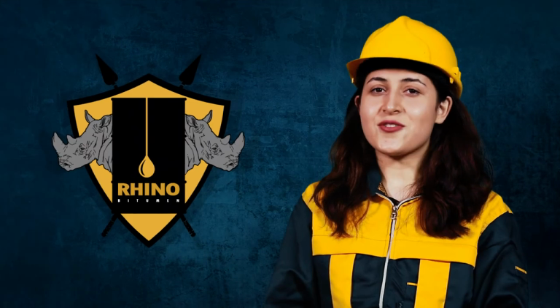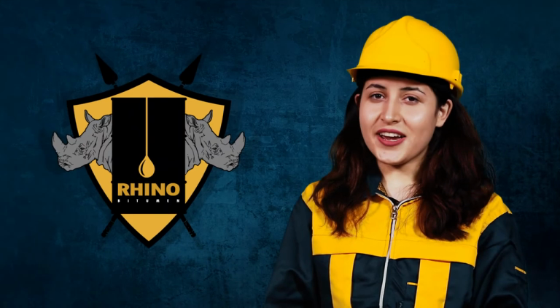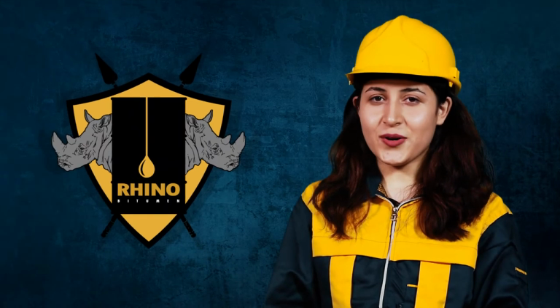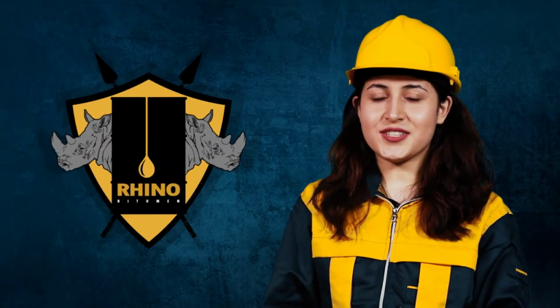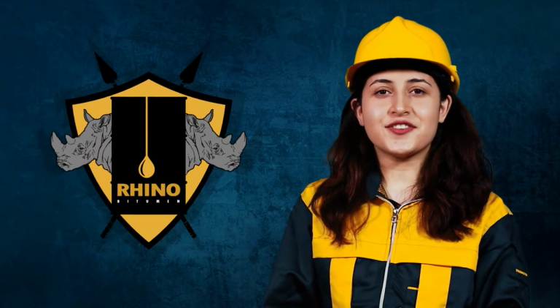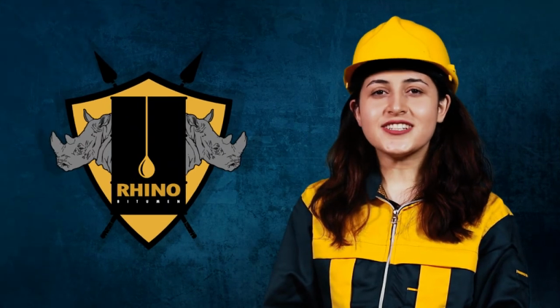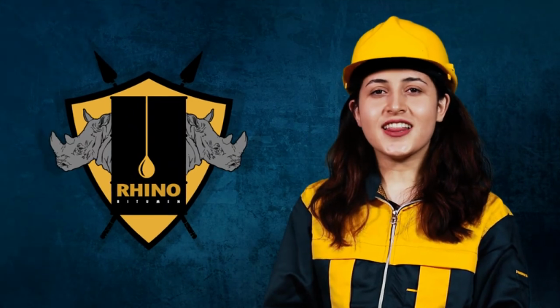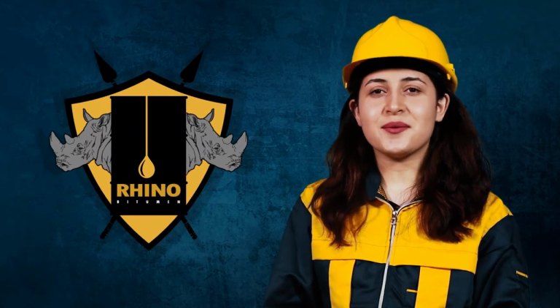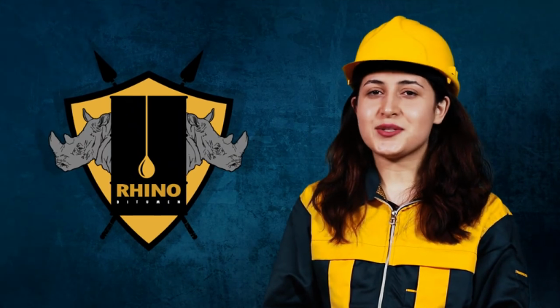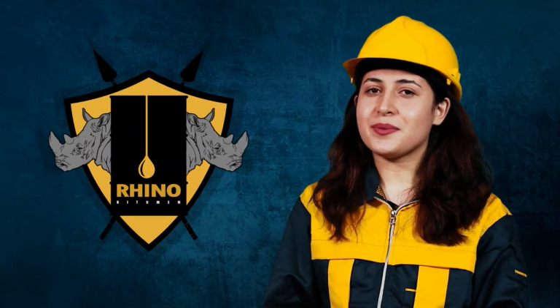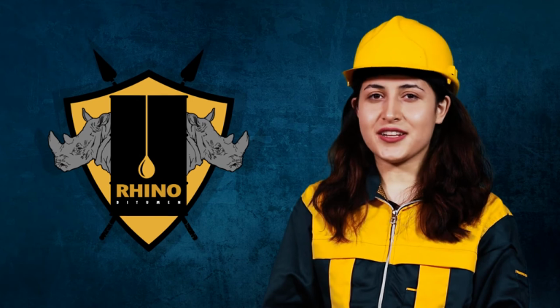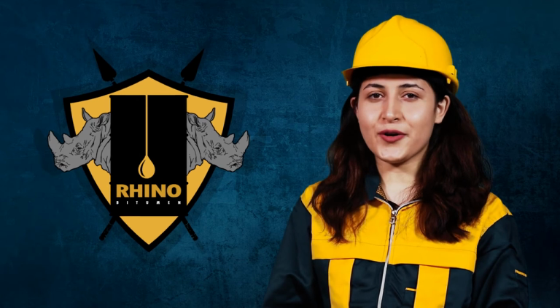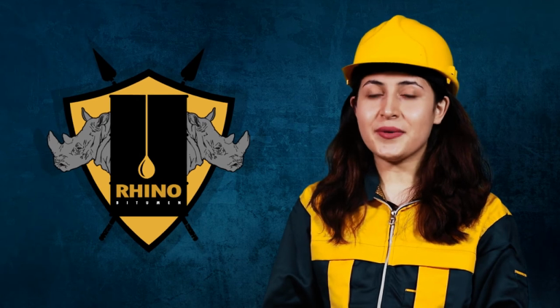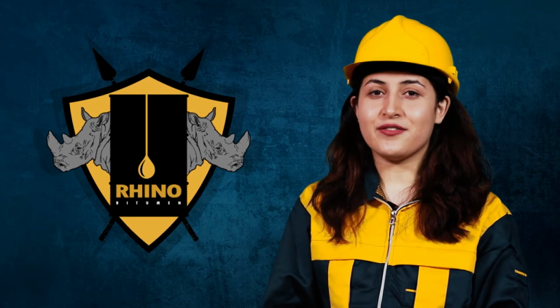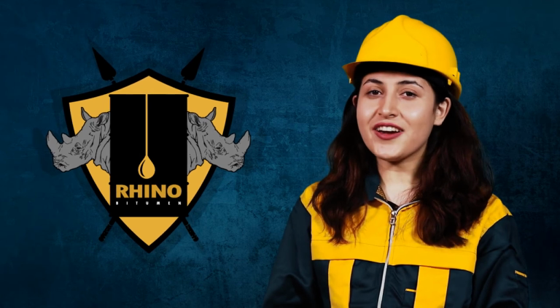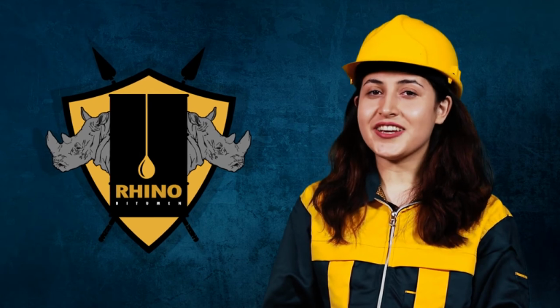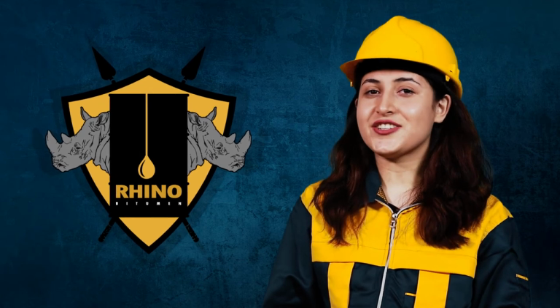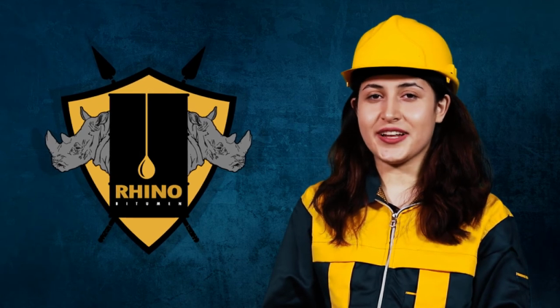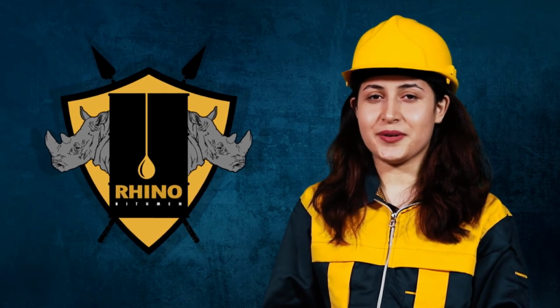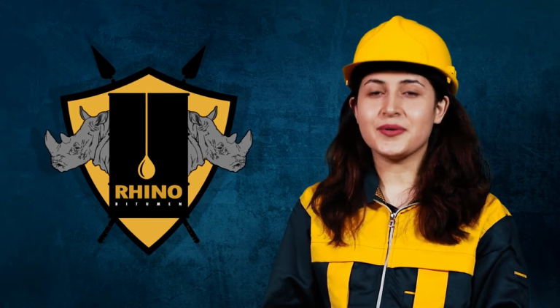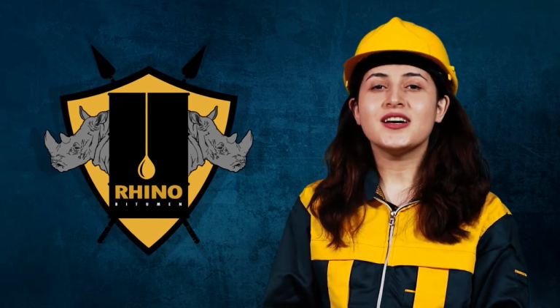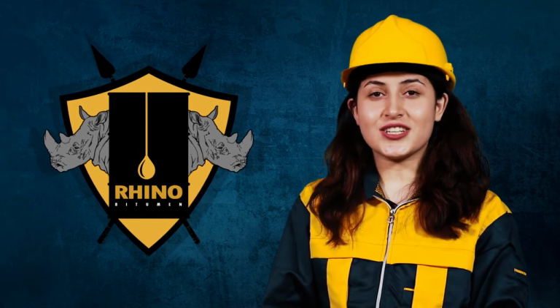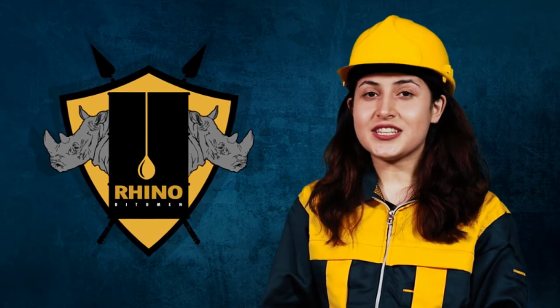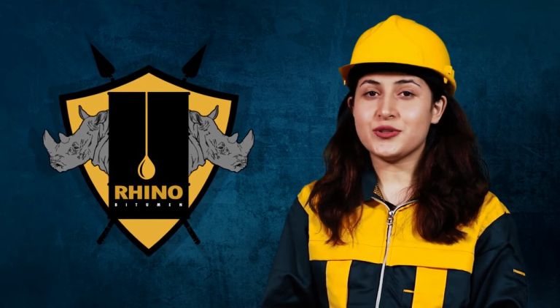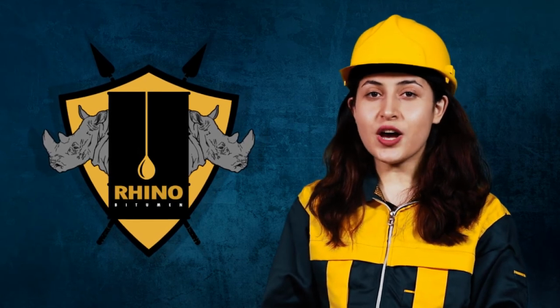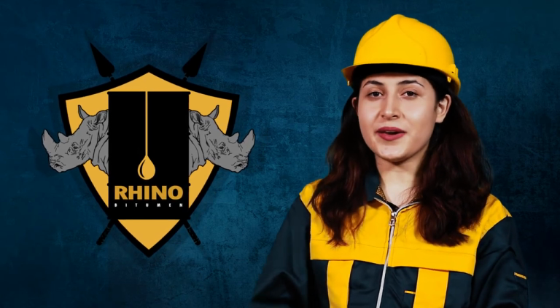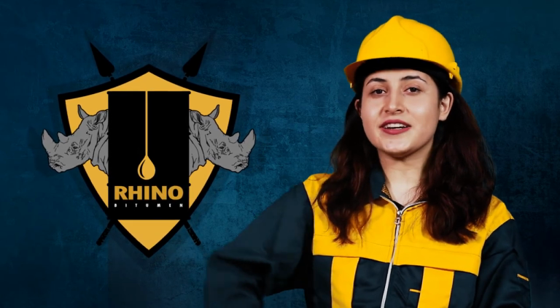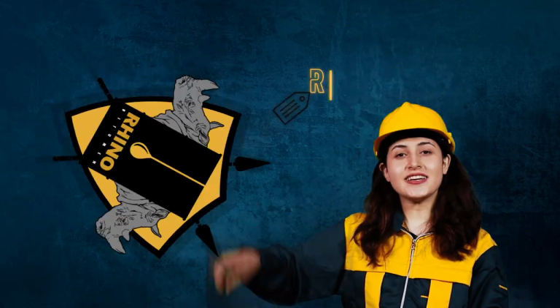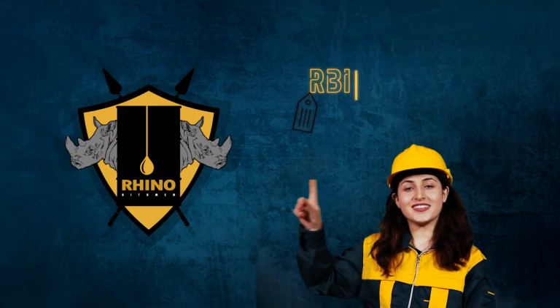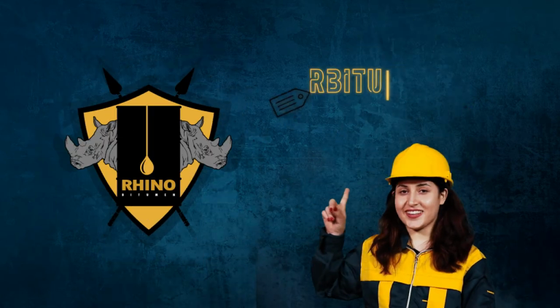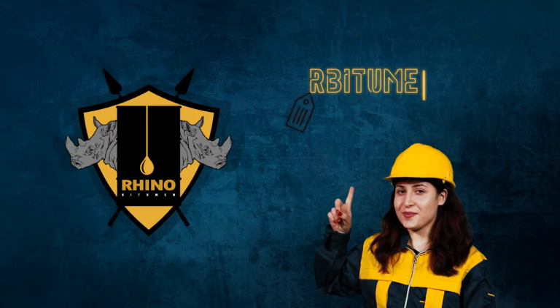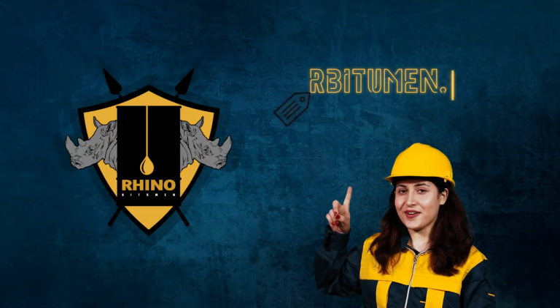Rhino is the first online bitumen platform and we are here to help you. To continue shopping, click on the link above.